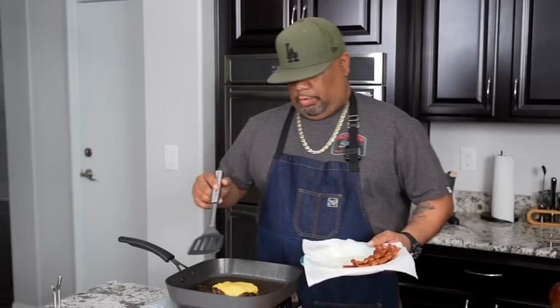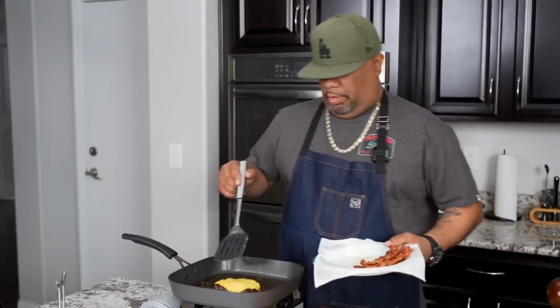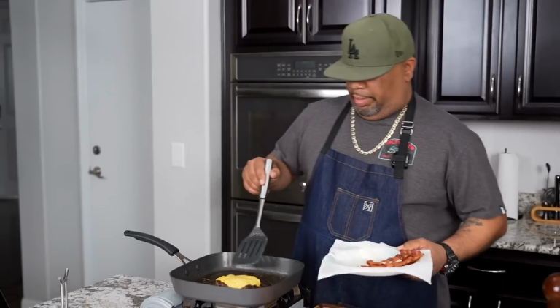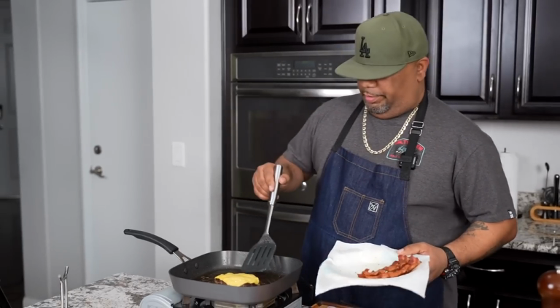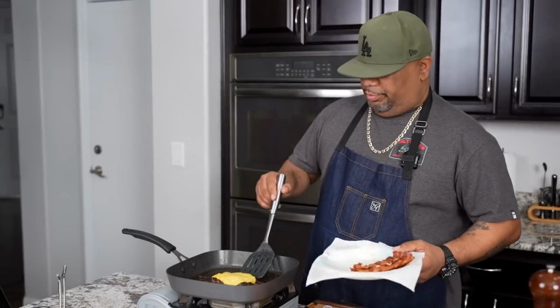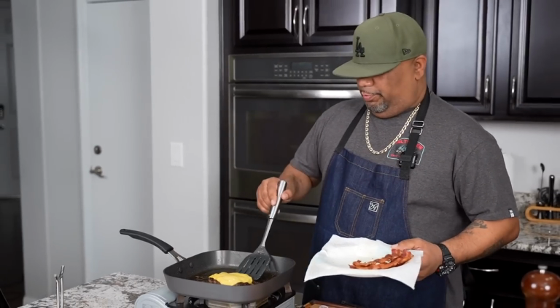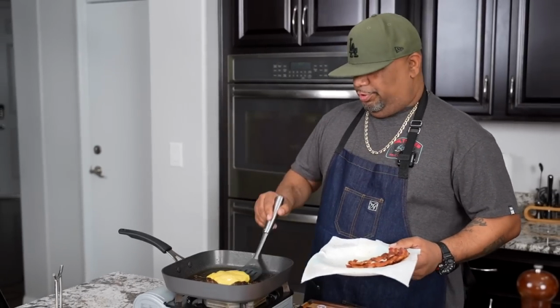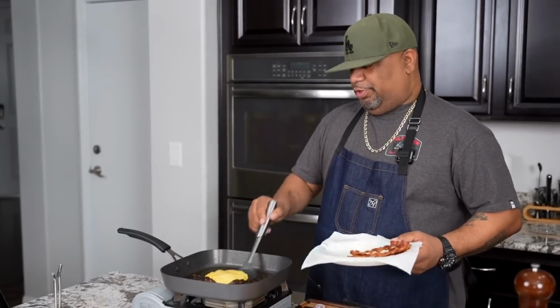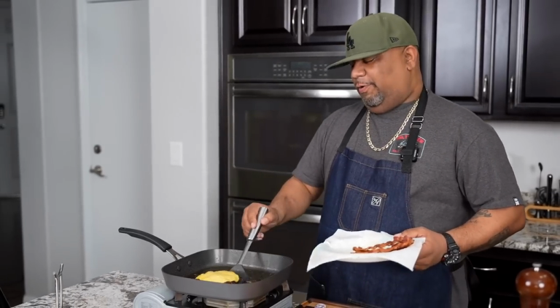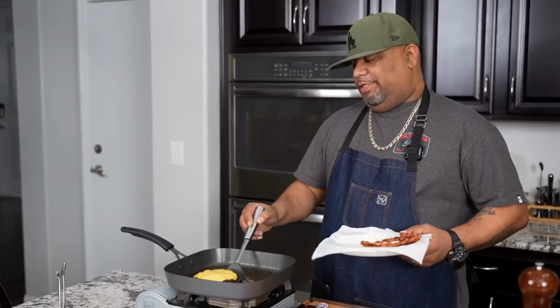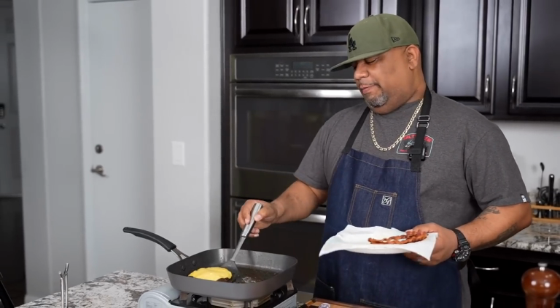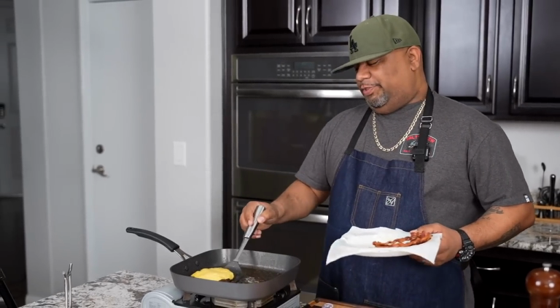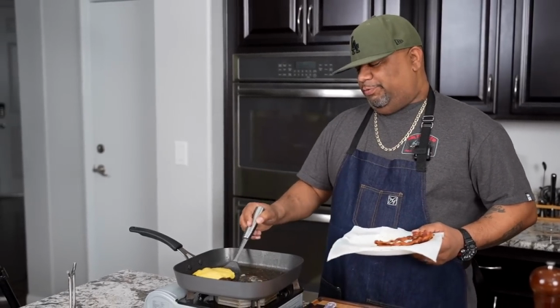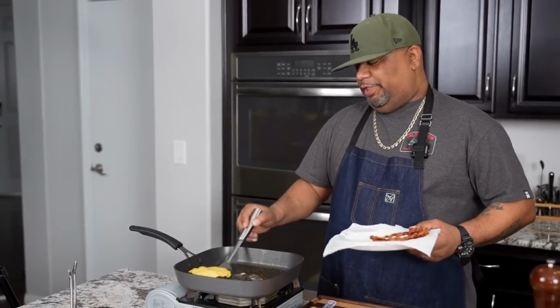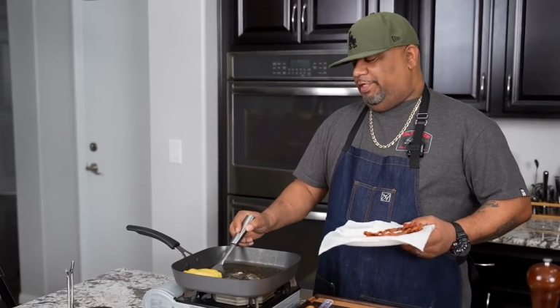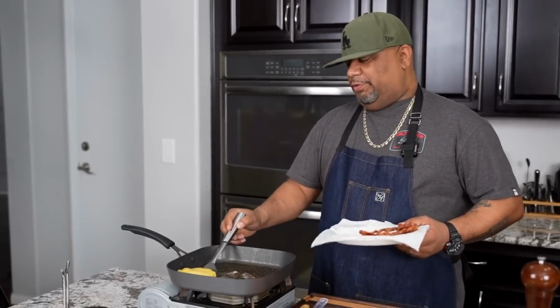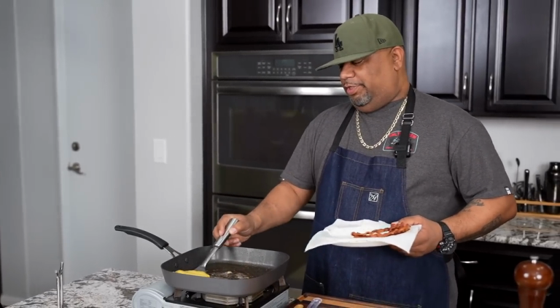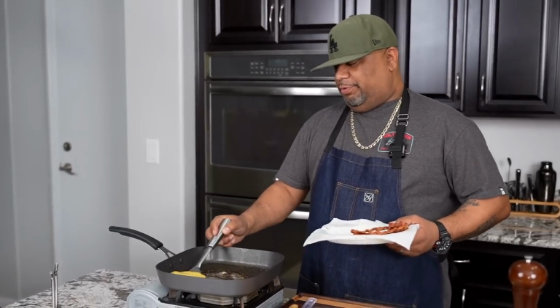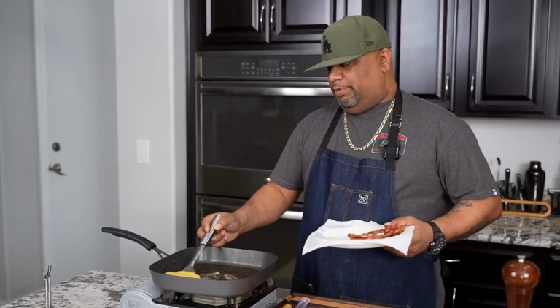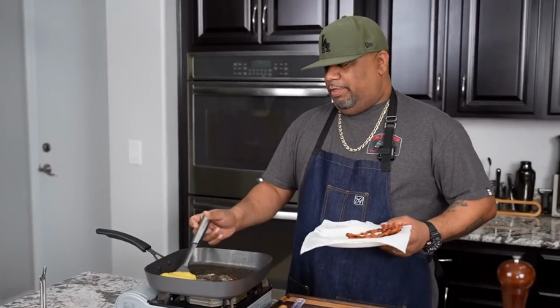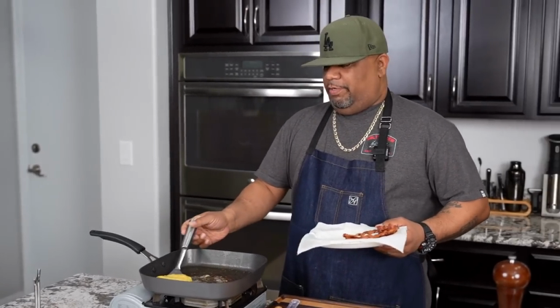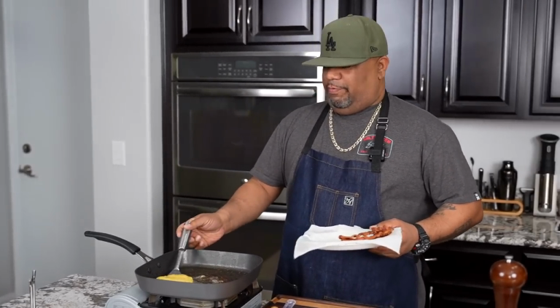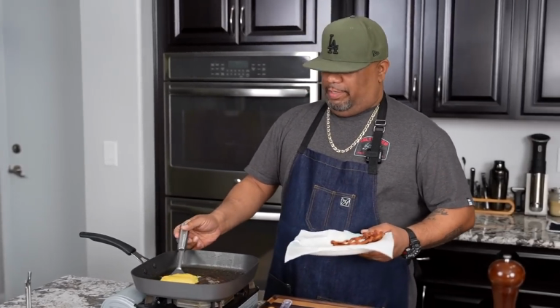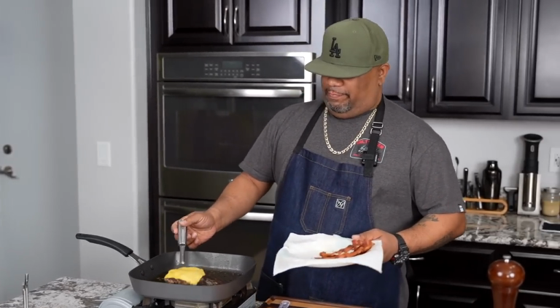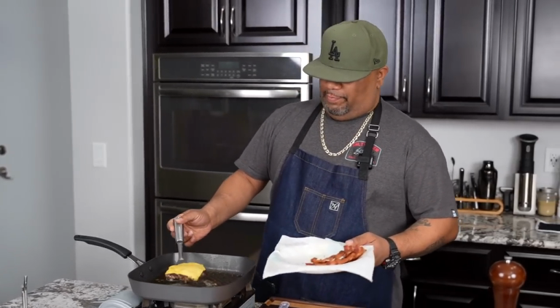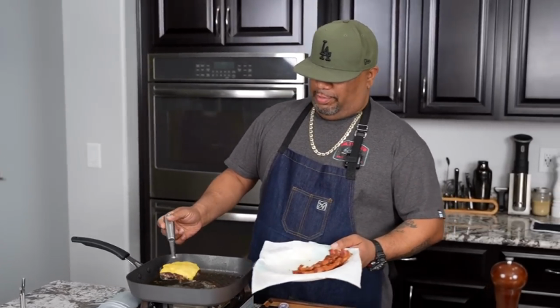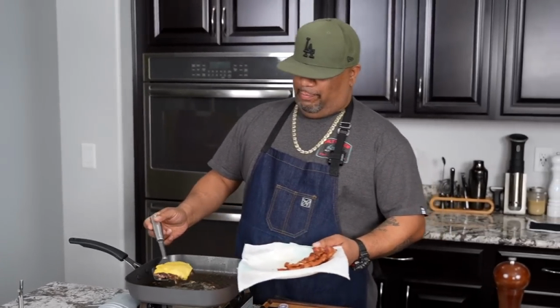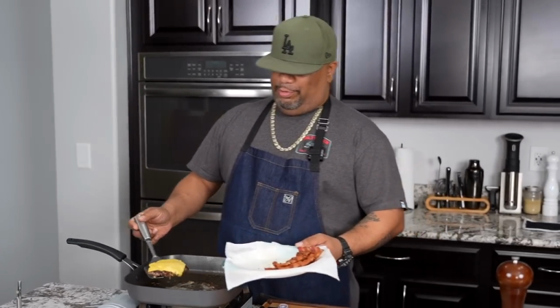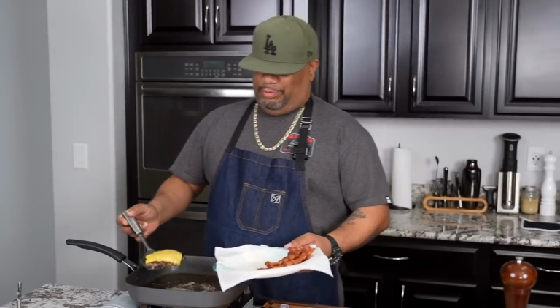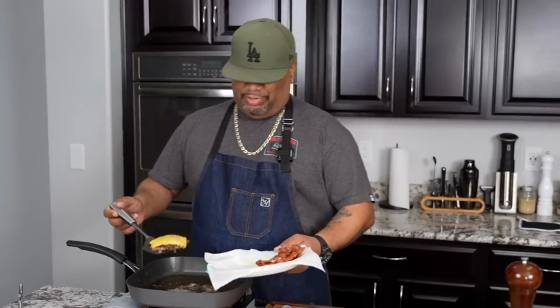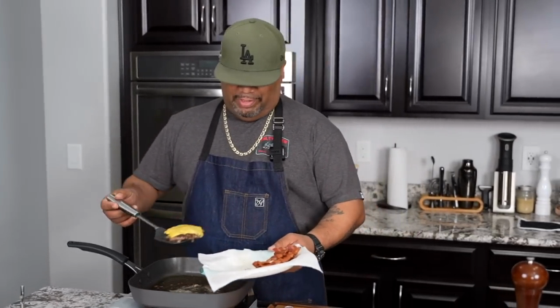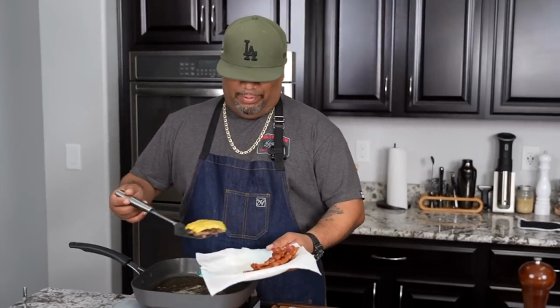What you saw is I put the cheese on this one because I'm gonna do a single.